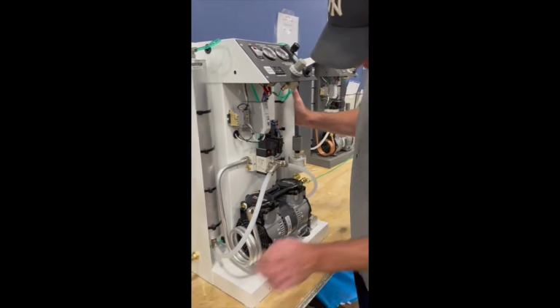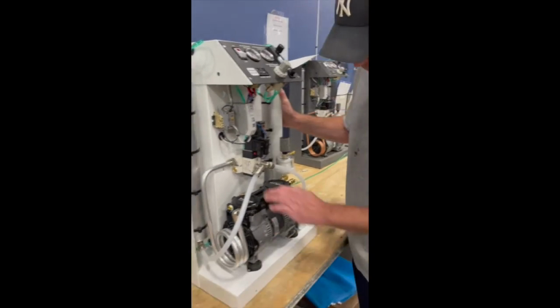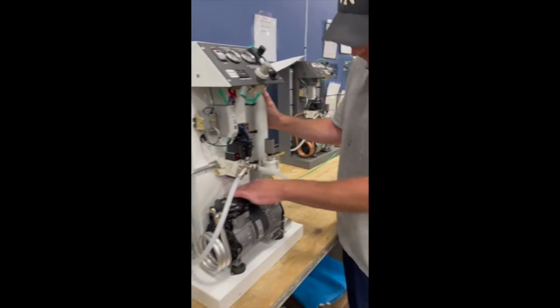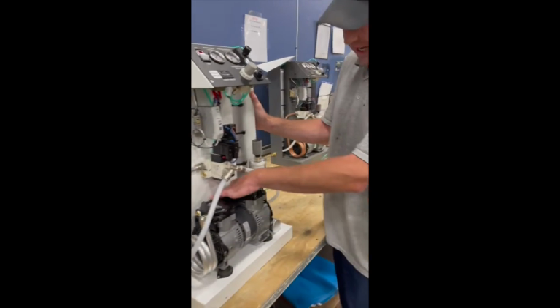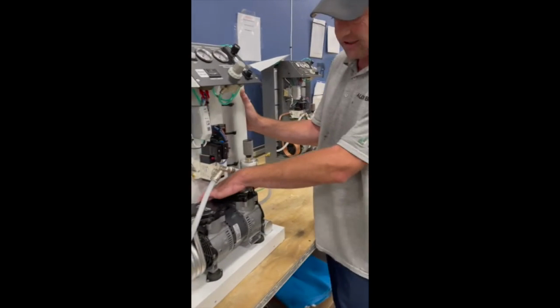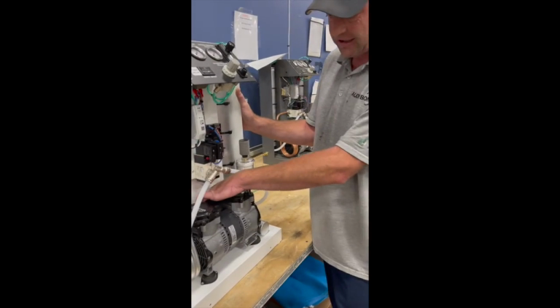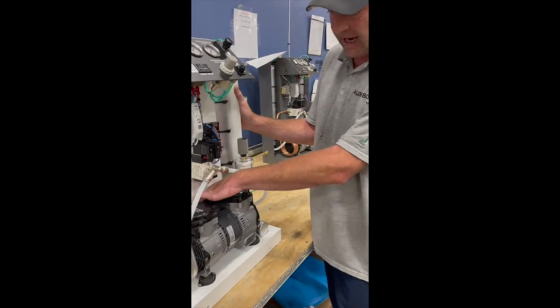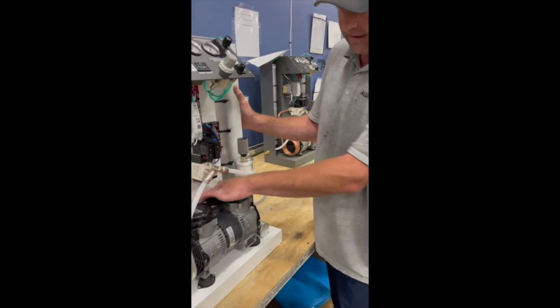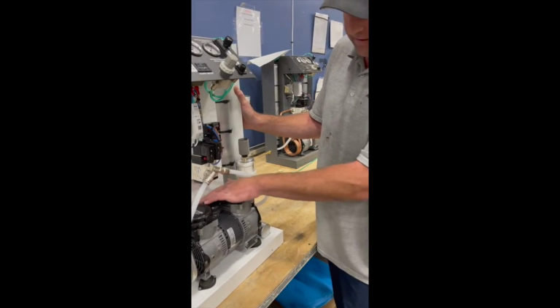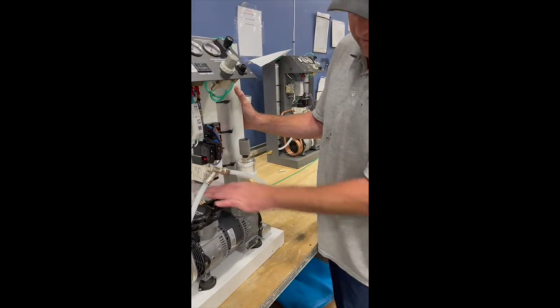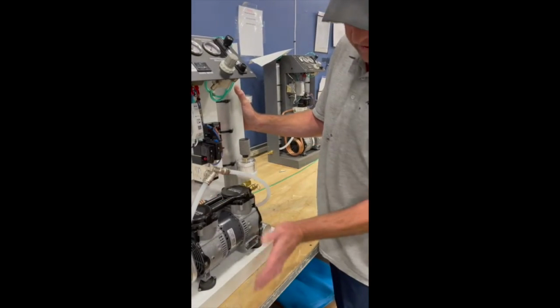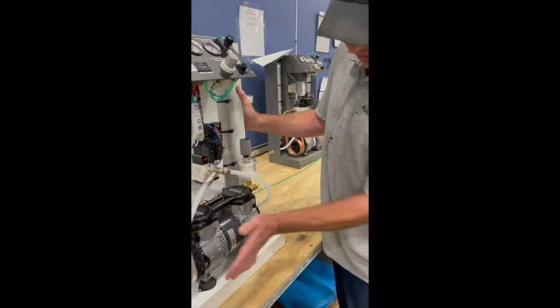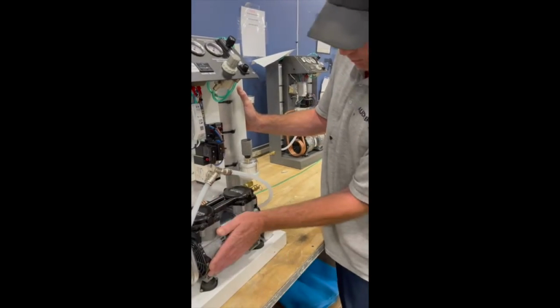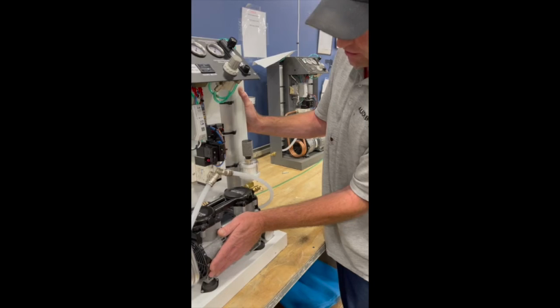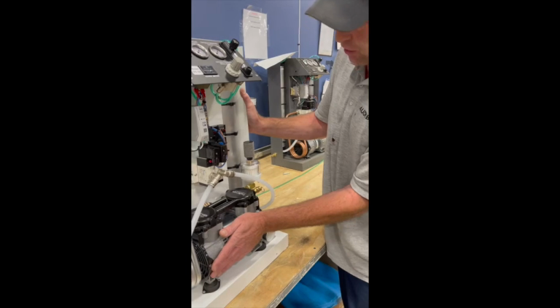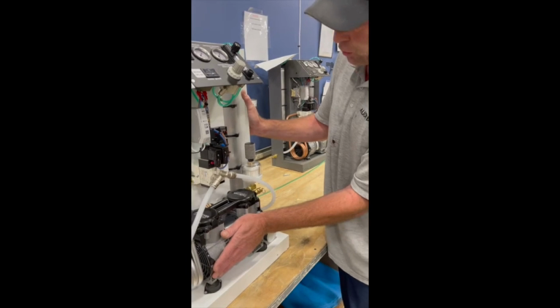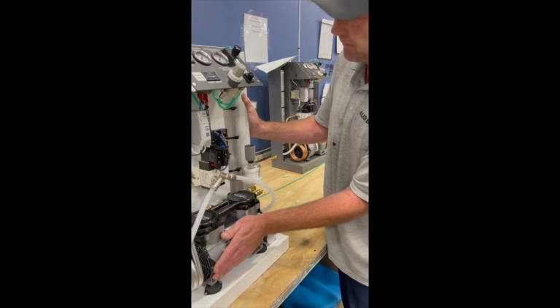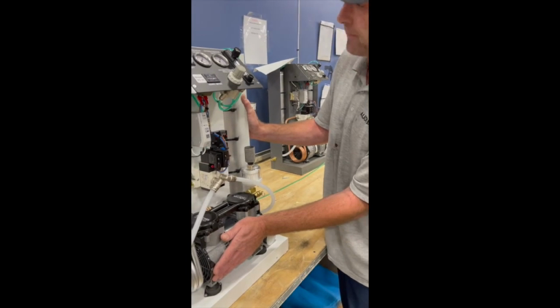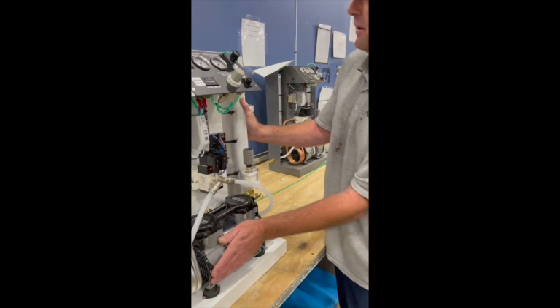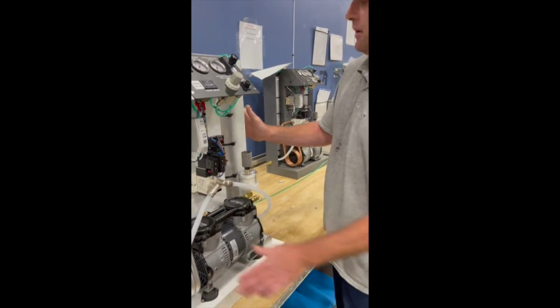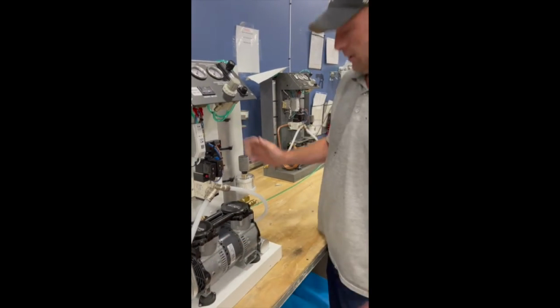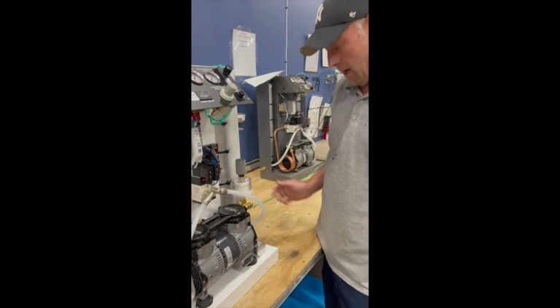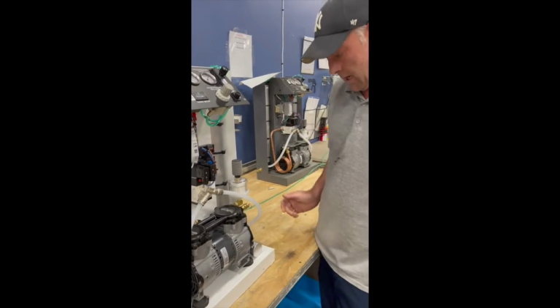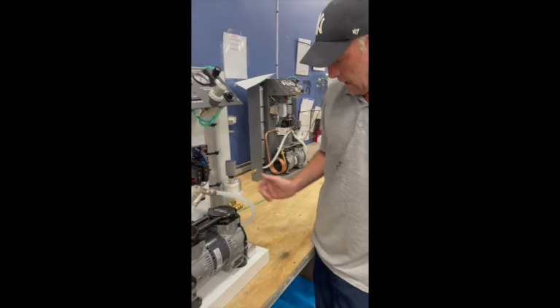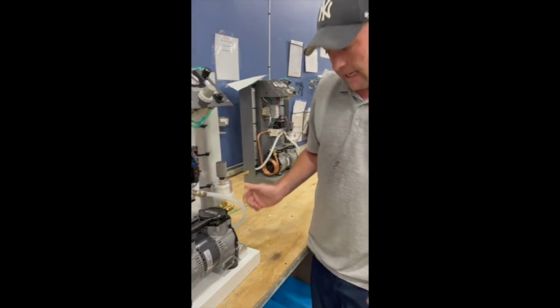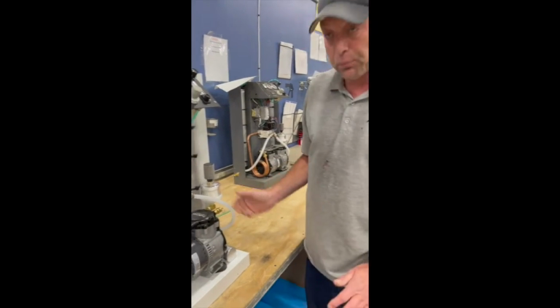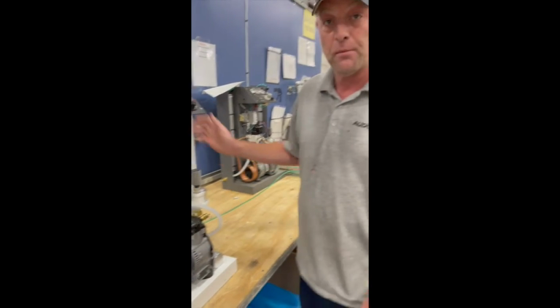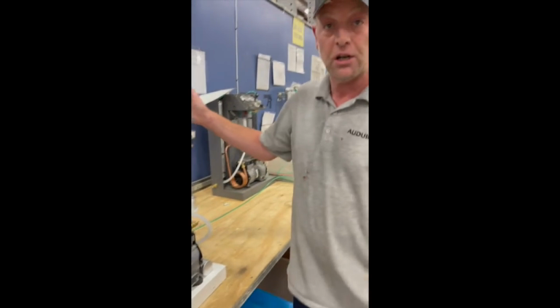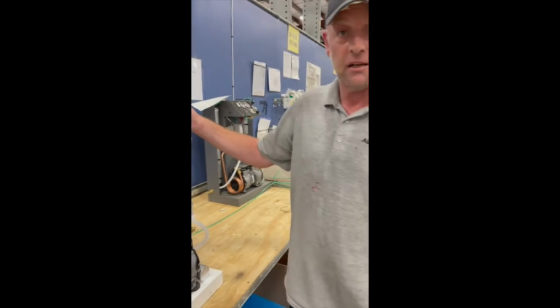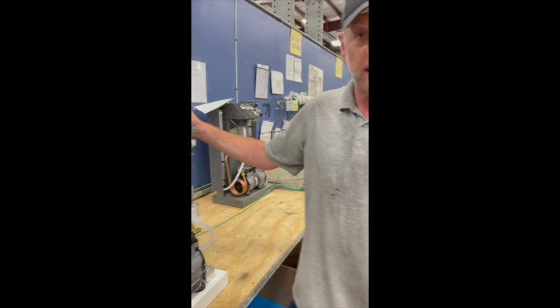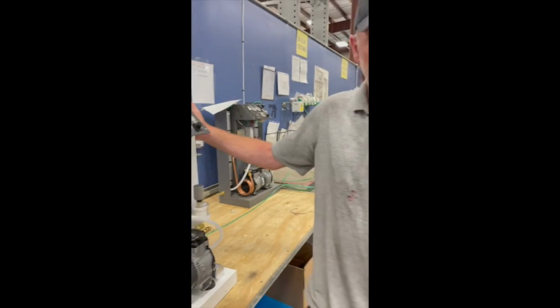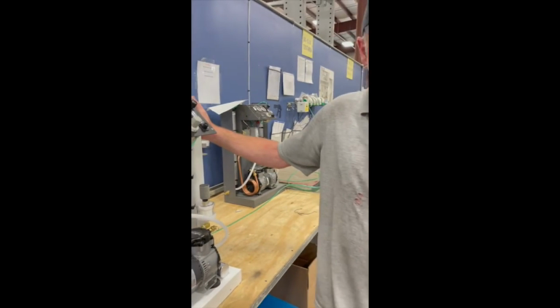We have cooling fans inside to keep the compressor cool. And that's pretty much it — maintenance free.